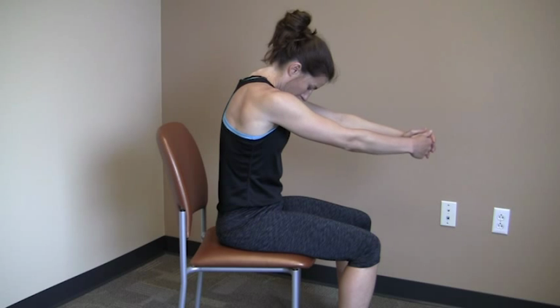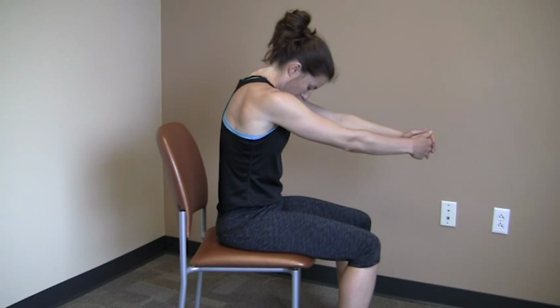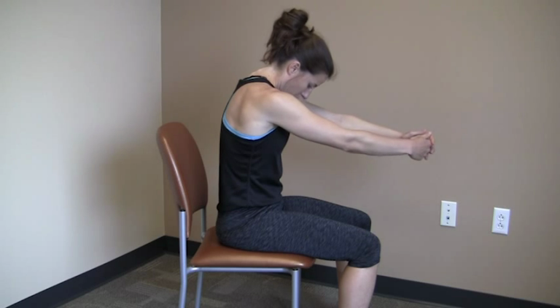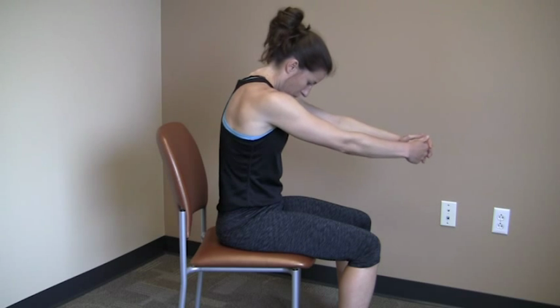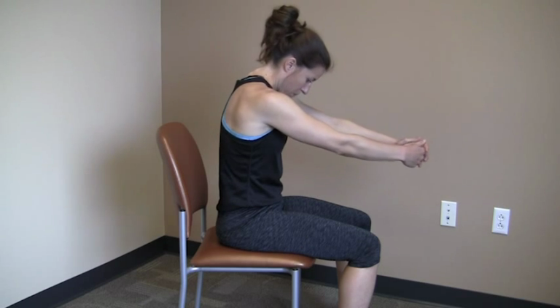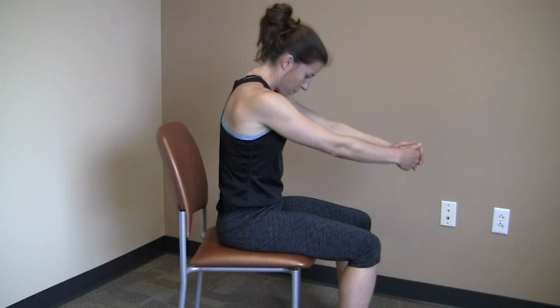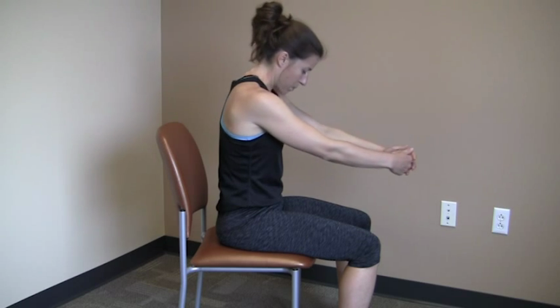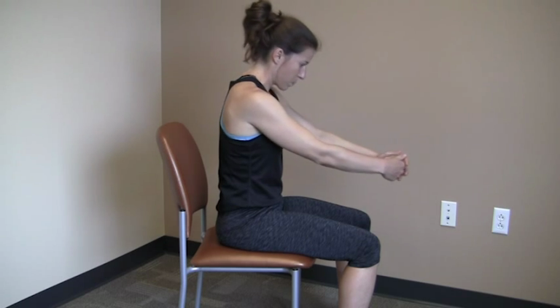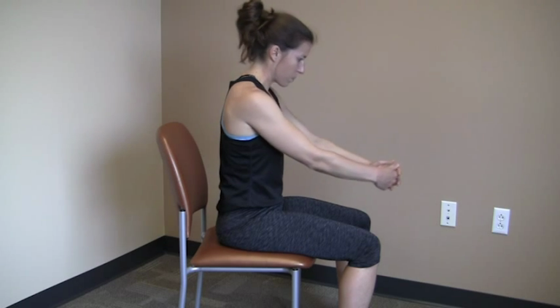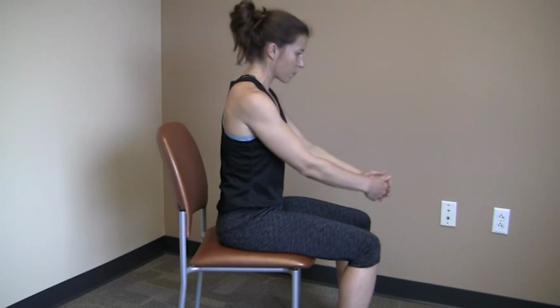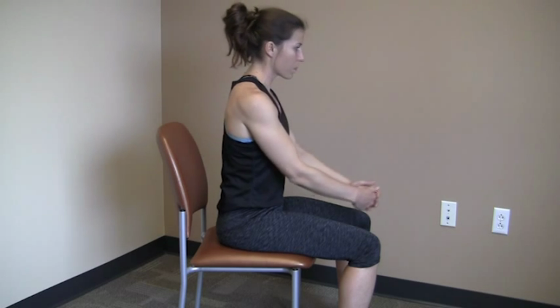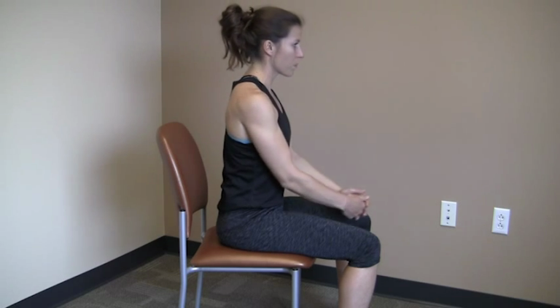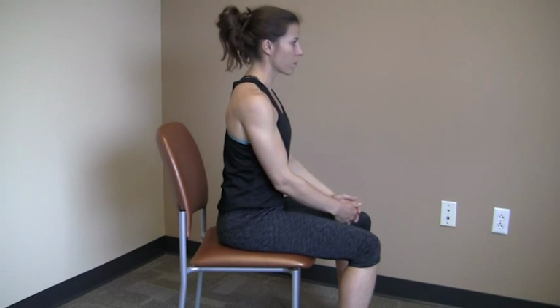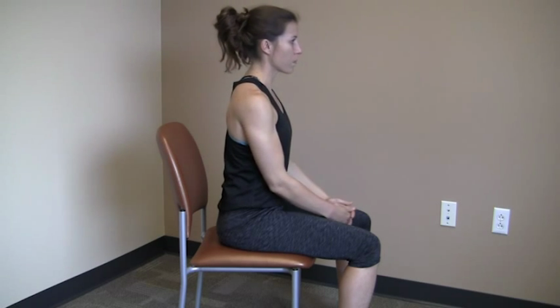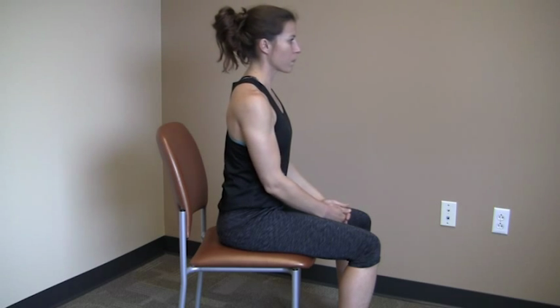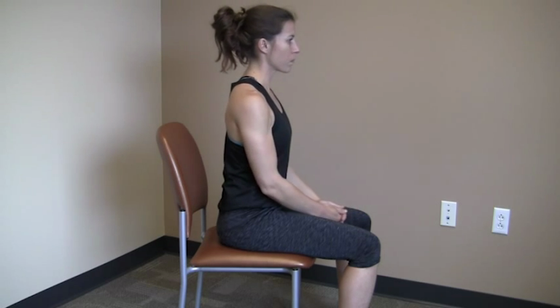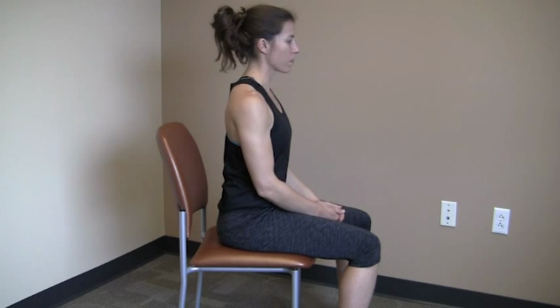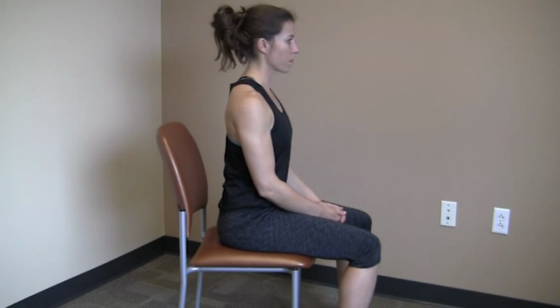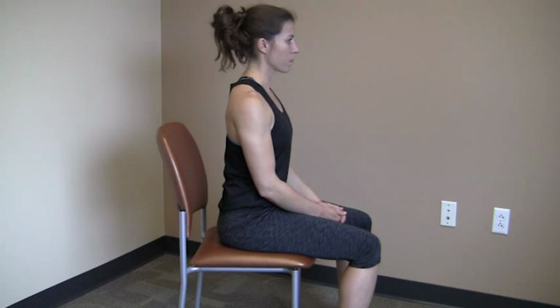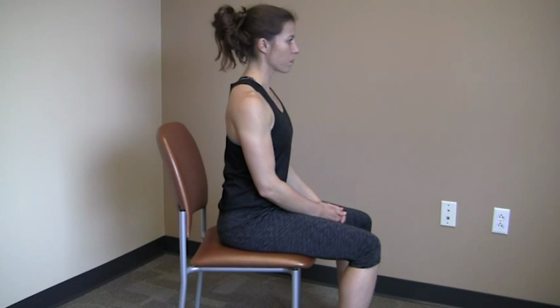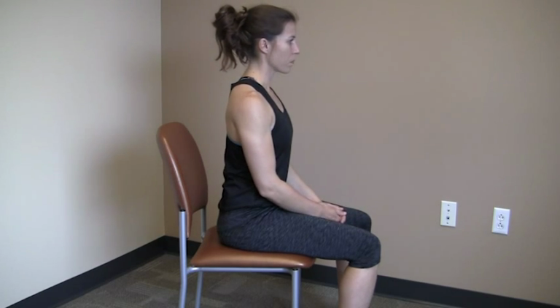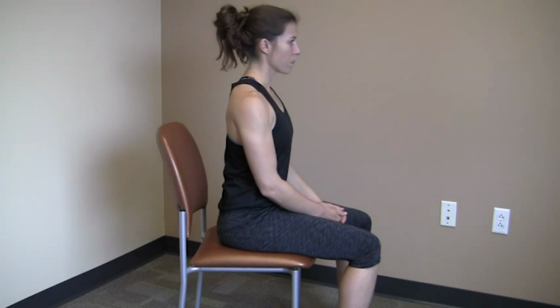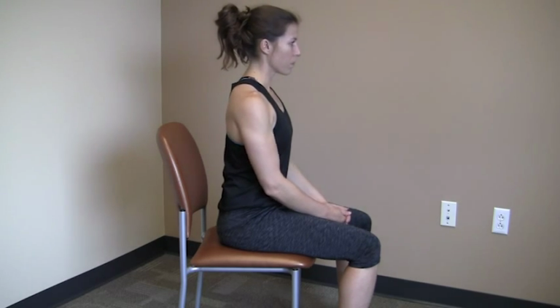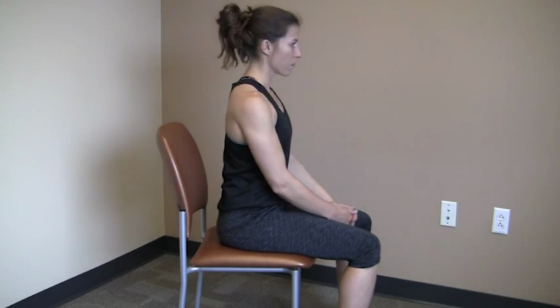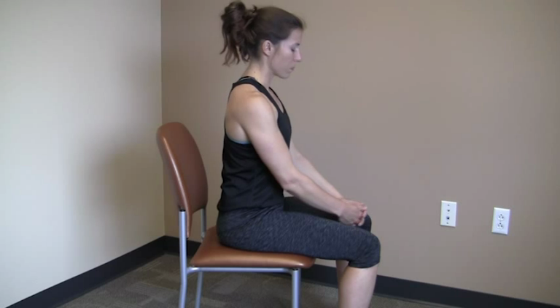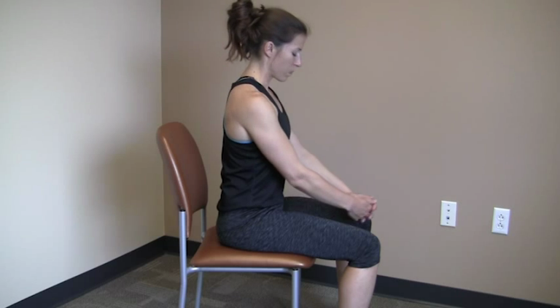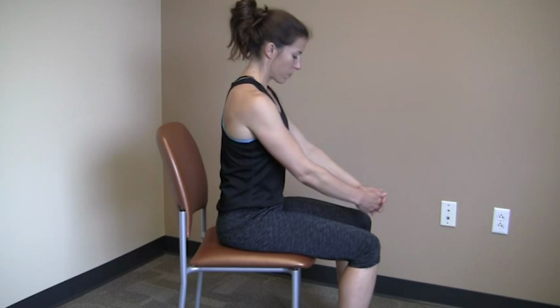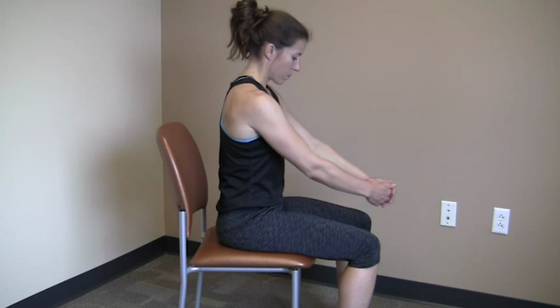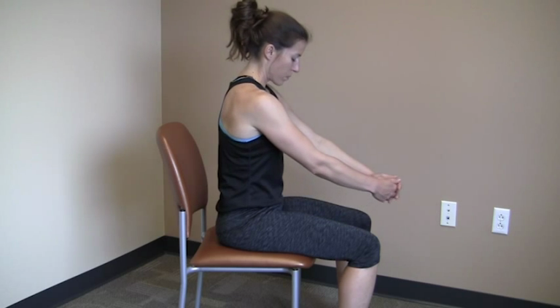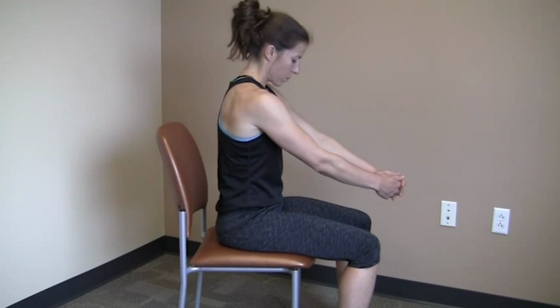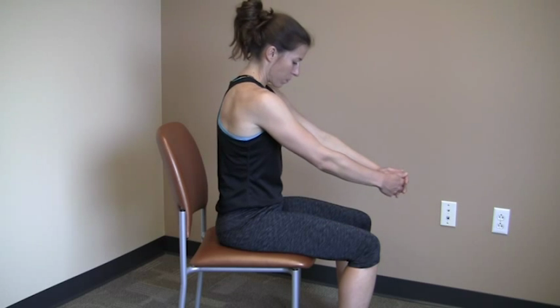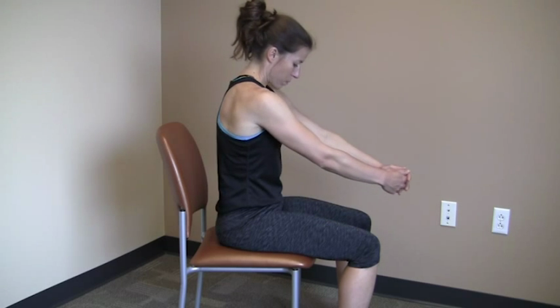Think about pulling your shoulder blades apart. Make sure not to slouch your low back during the stretch.